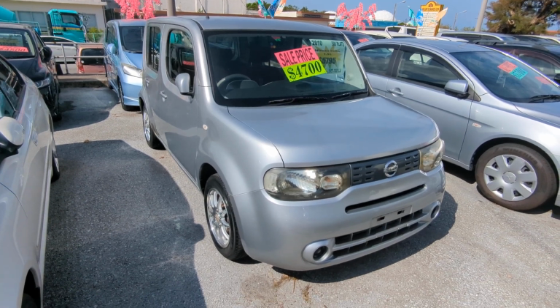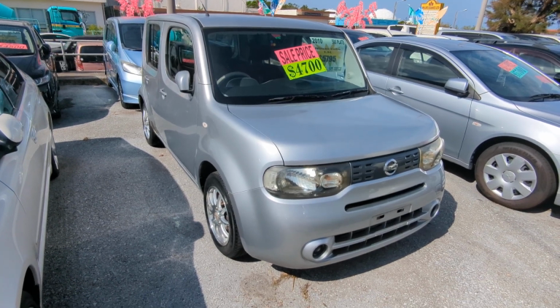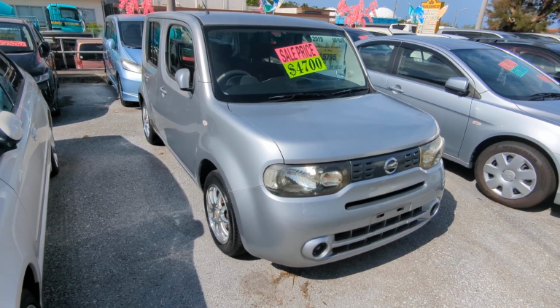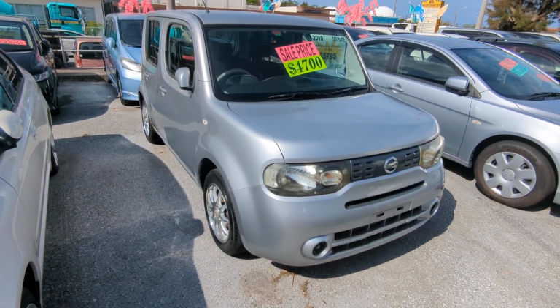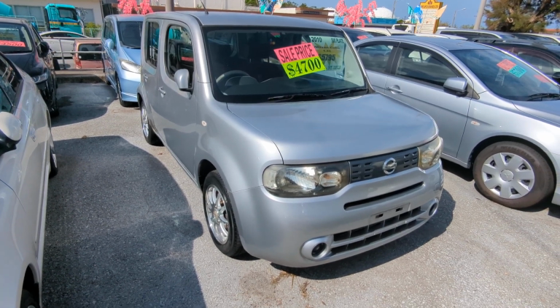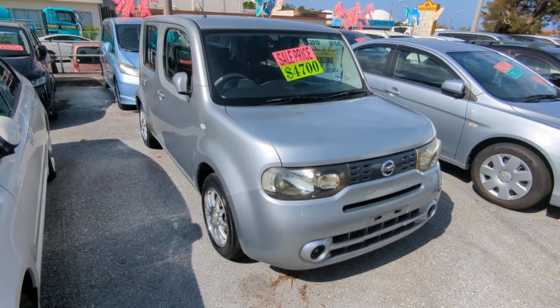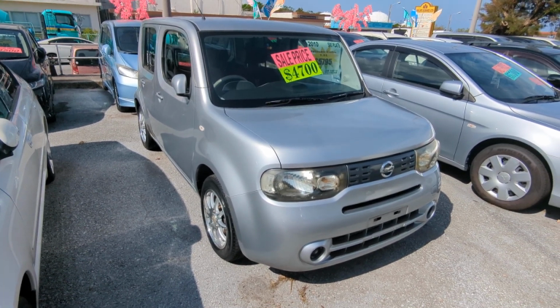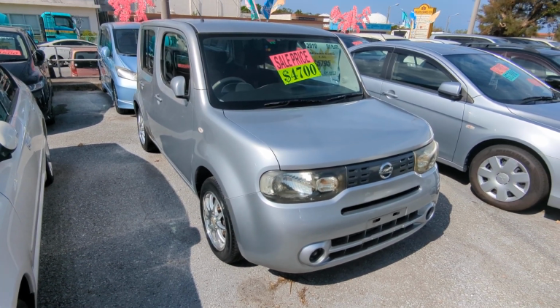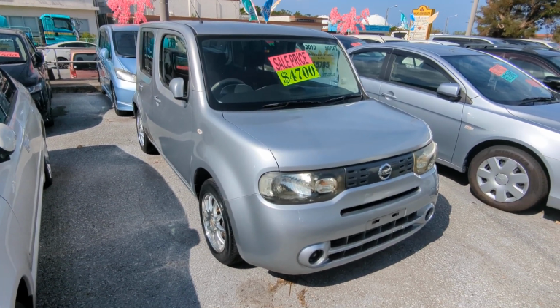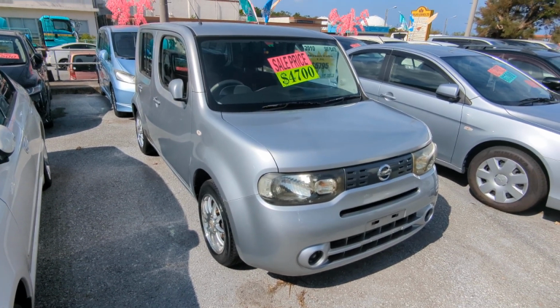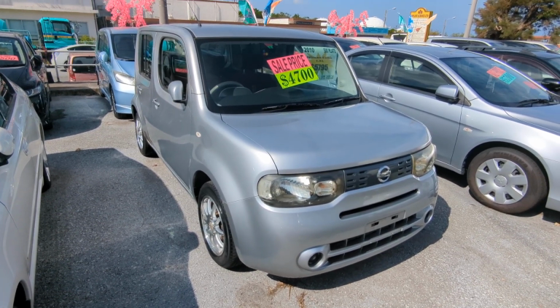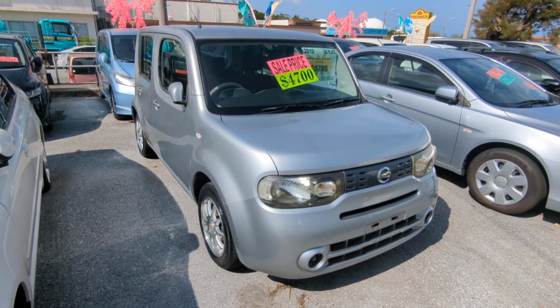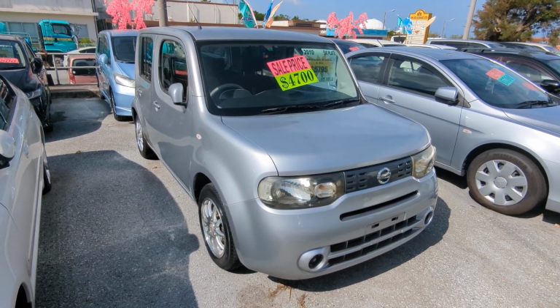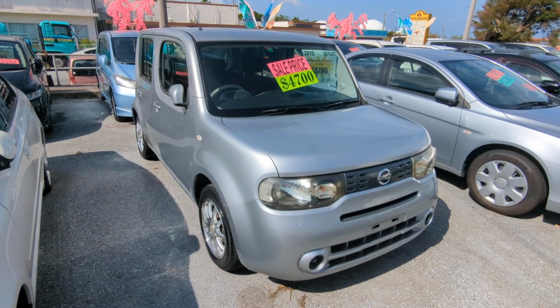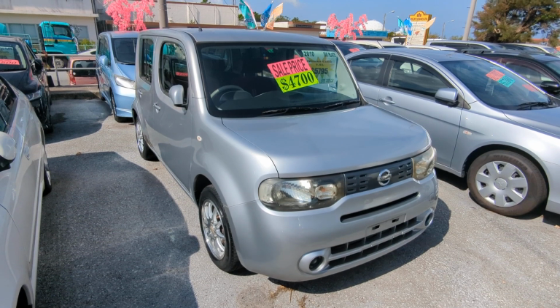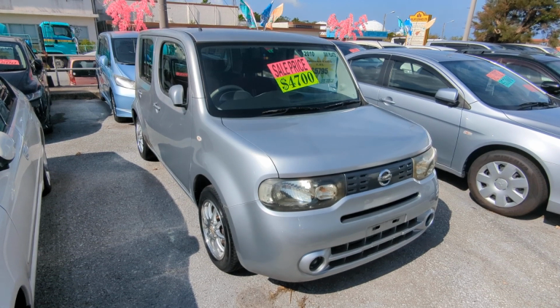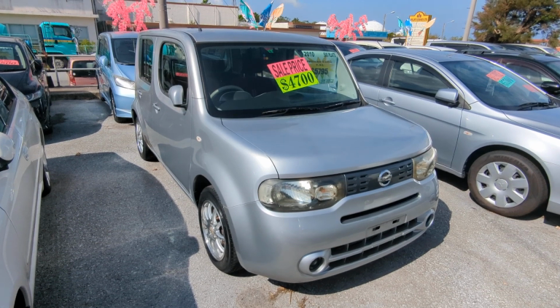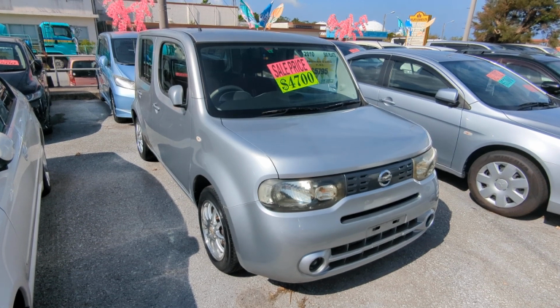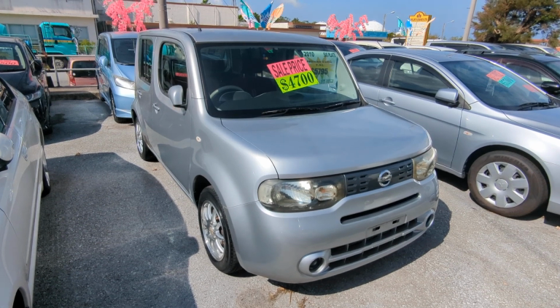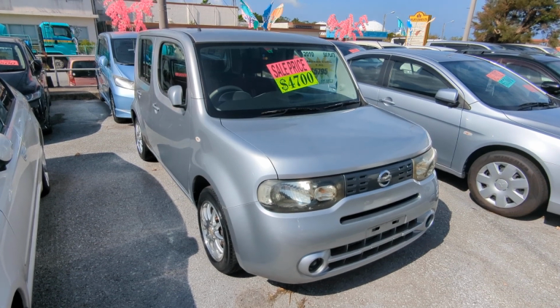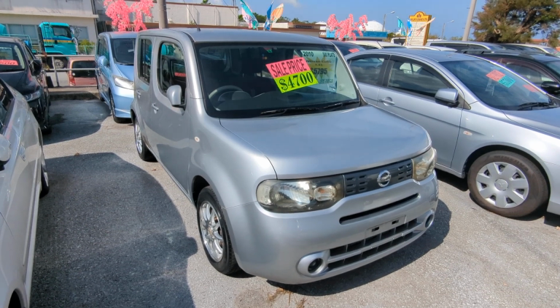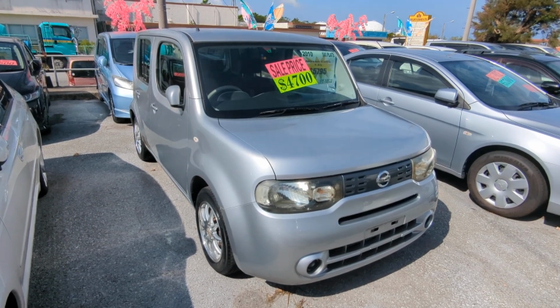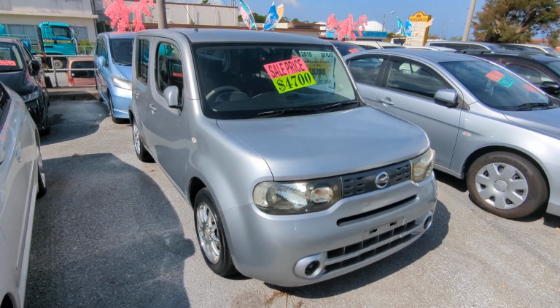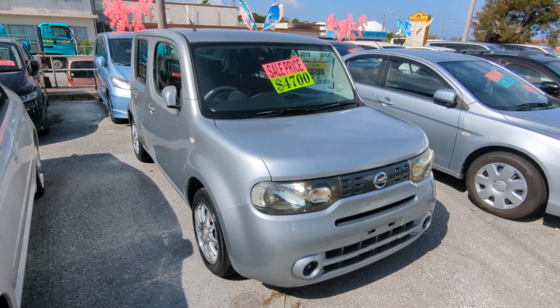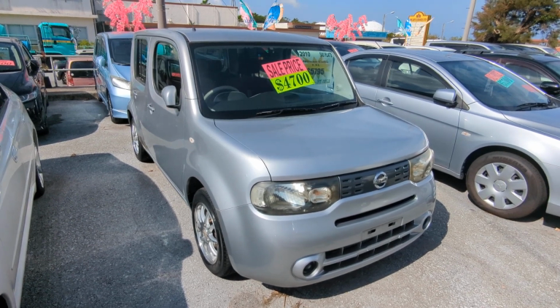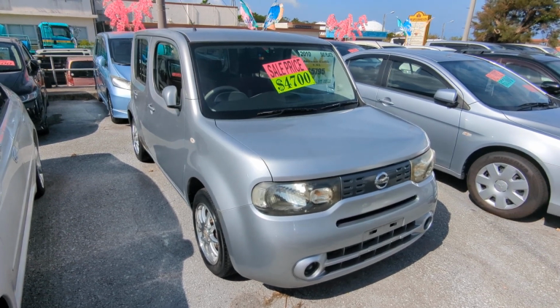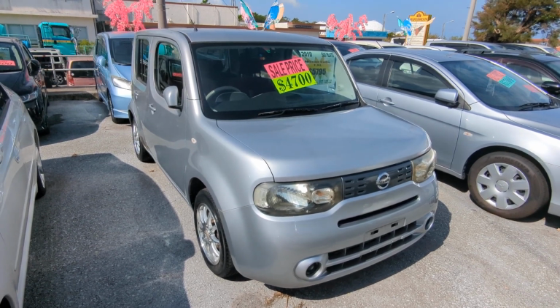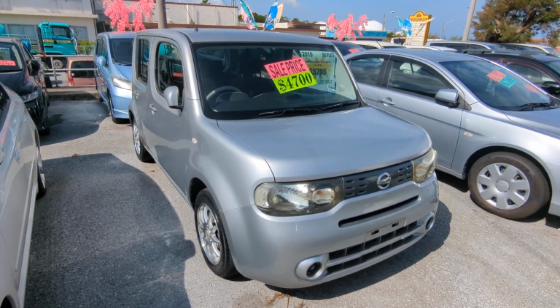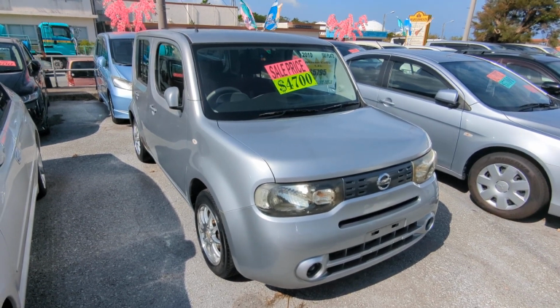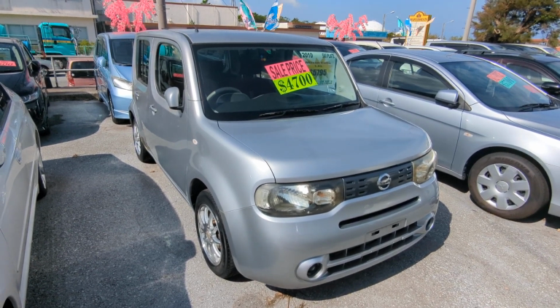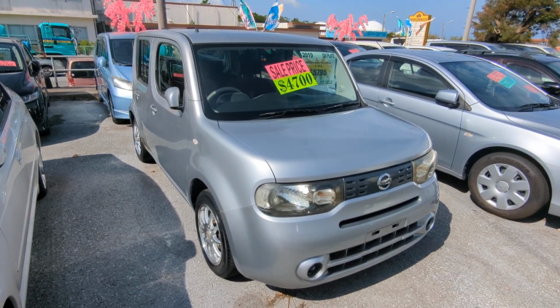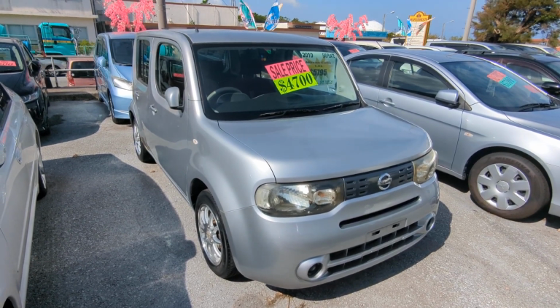I'm going to show you this 2010 Nissan Cube today. It's got 62,000 kilometers on it, which is right at 38,000 miles.